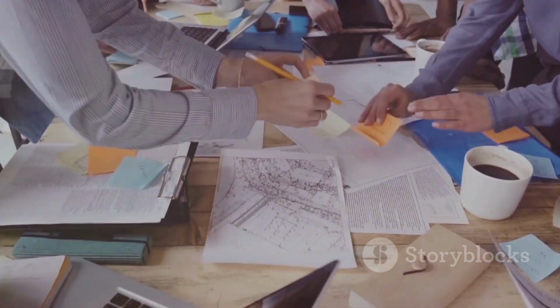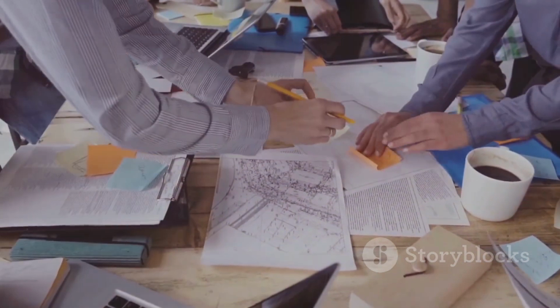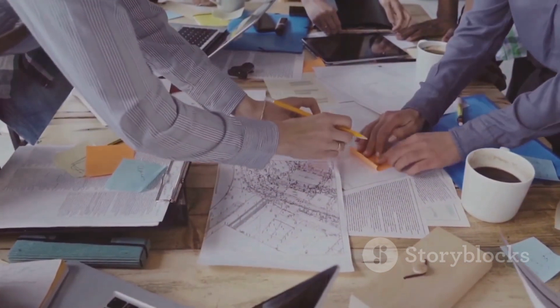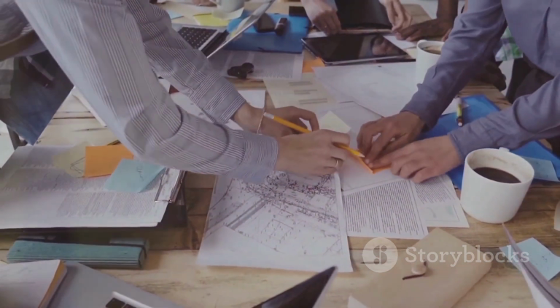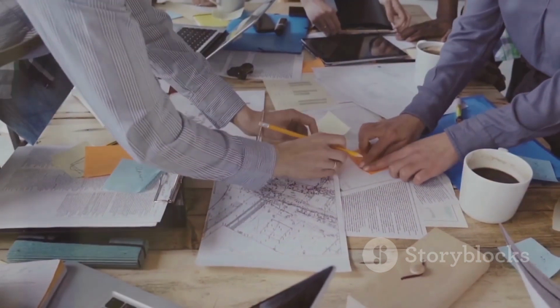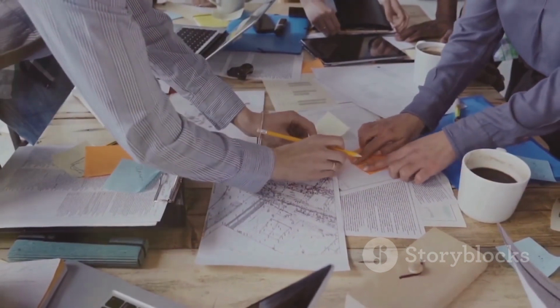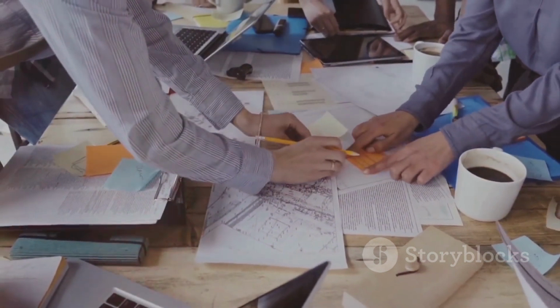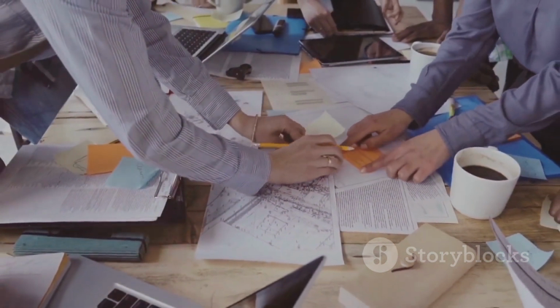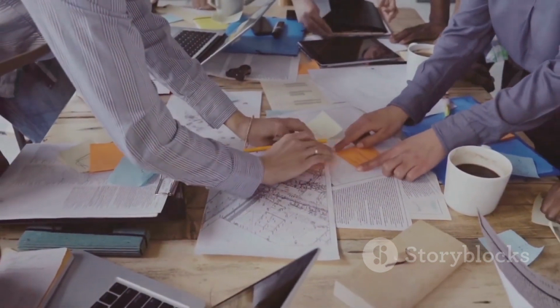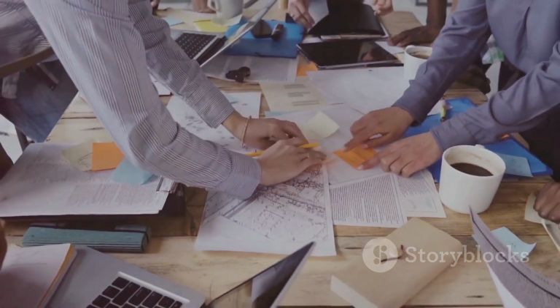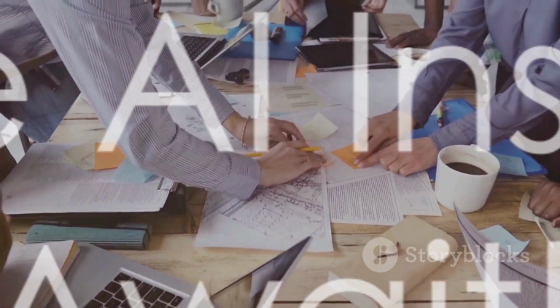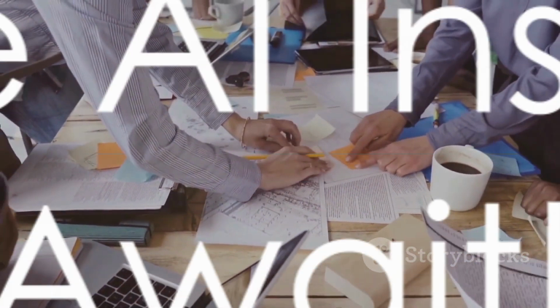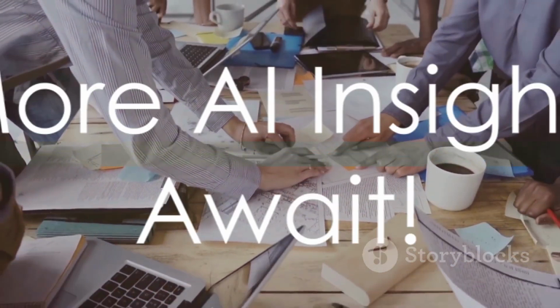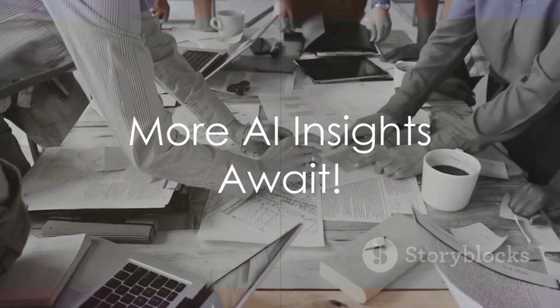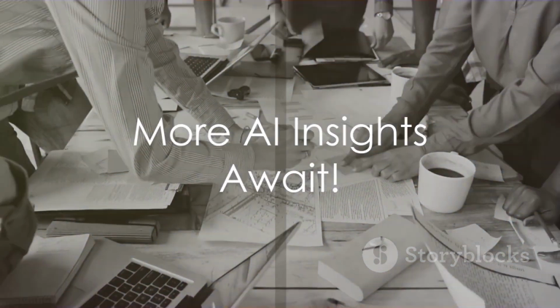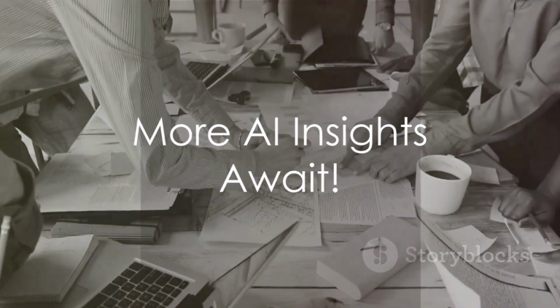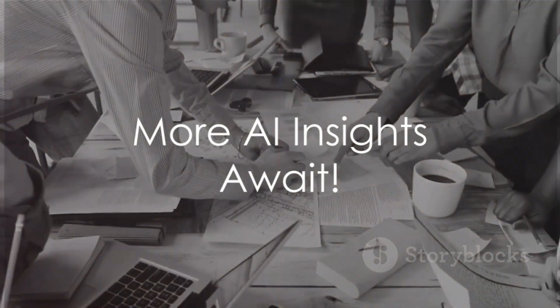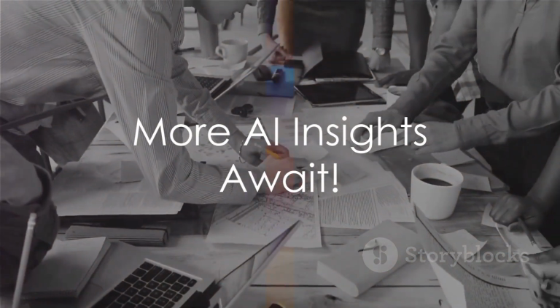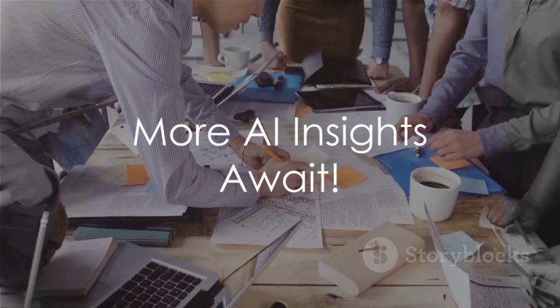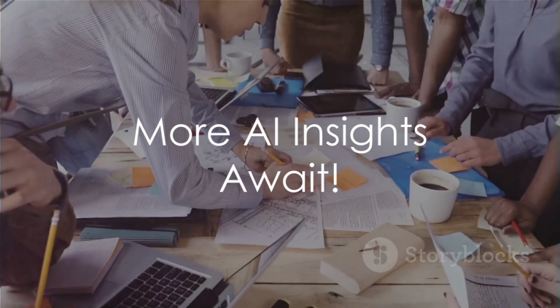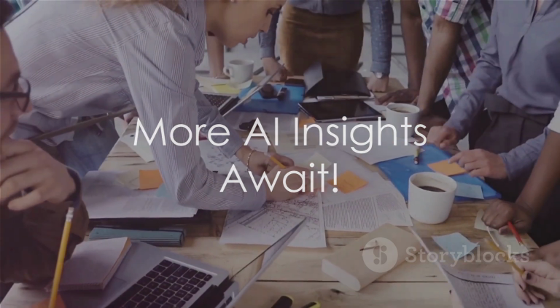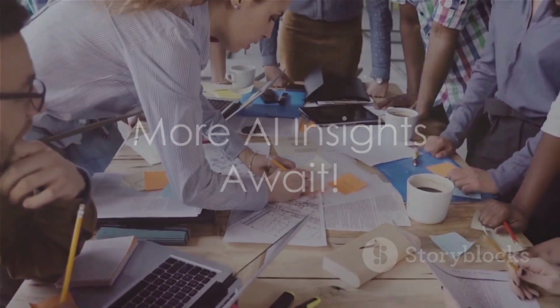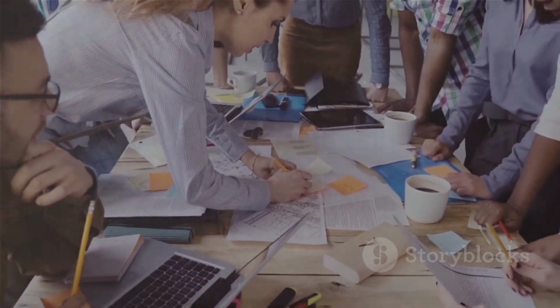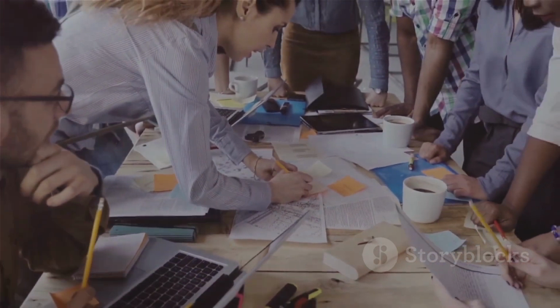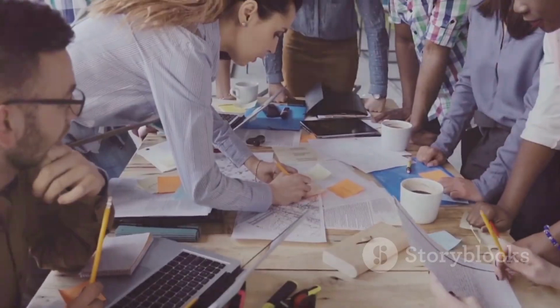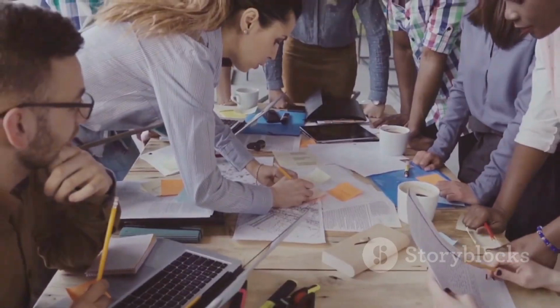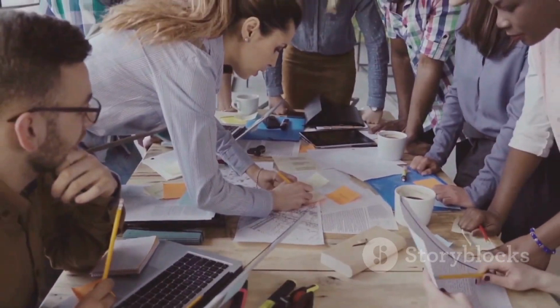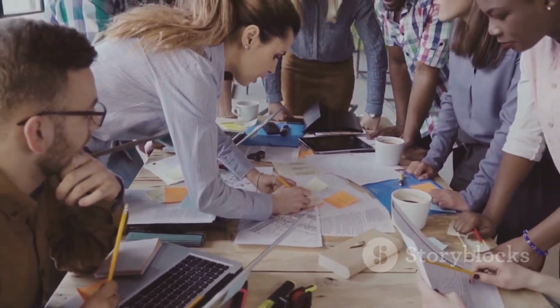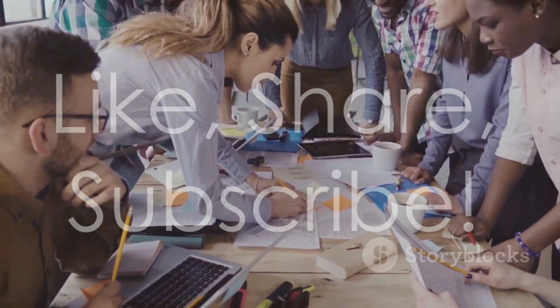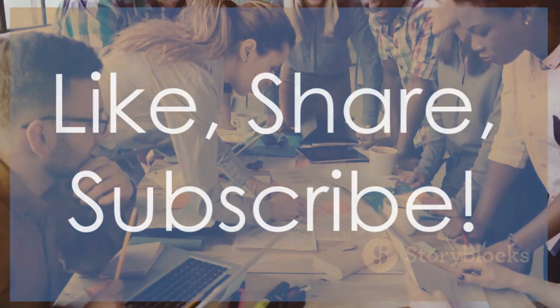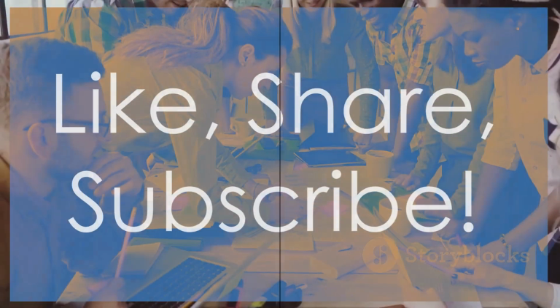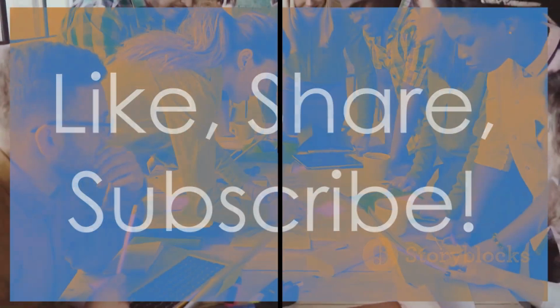That concludes our exploration for today. Don't miss out on more exciting insights into the world of AI. Remember to like, share, and subscribe.